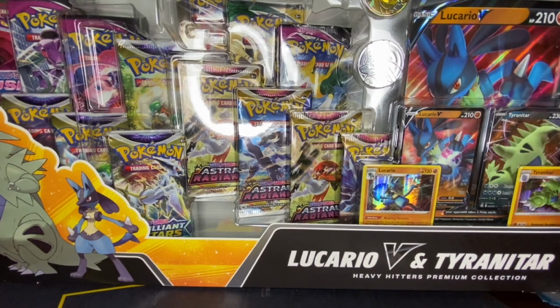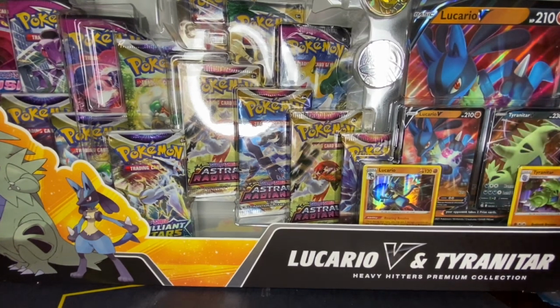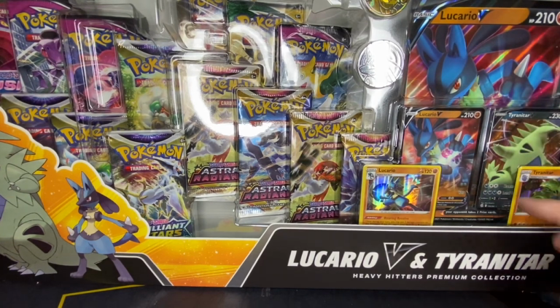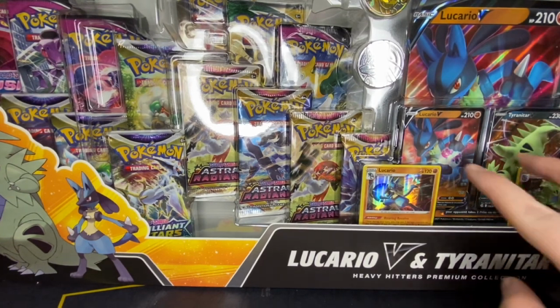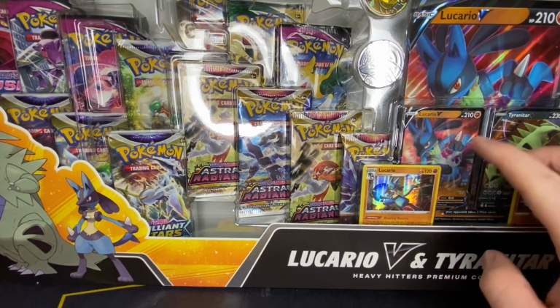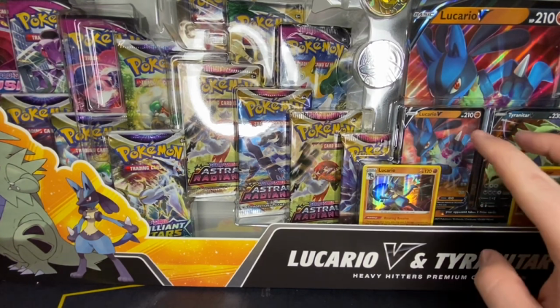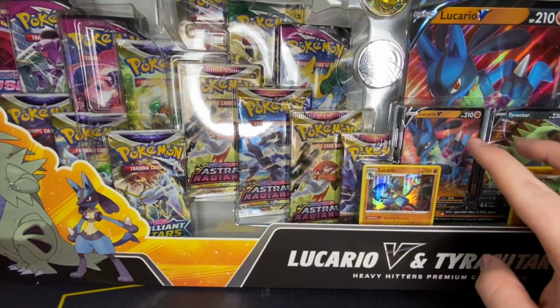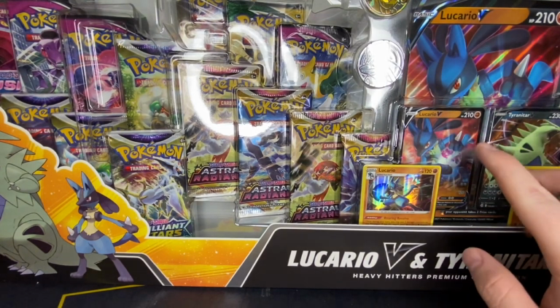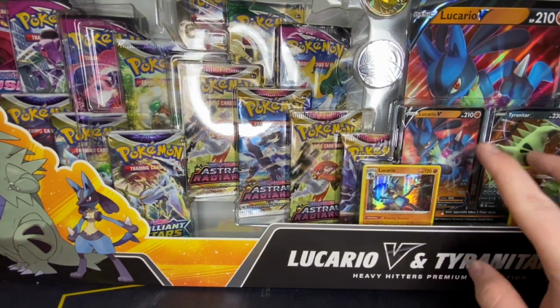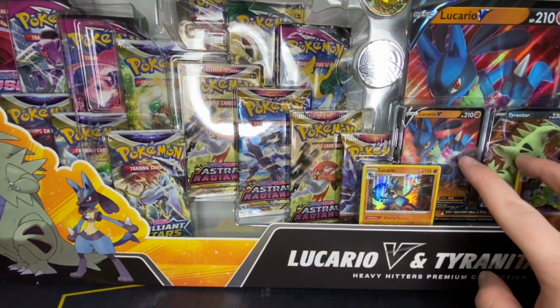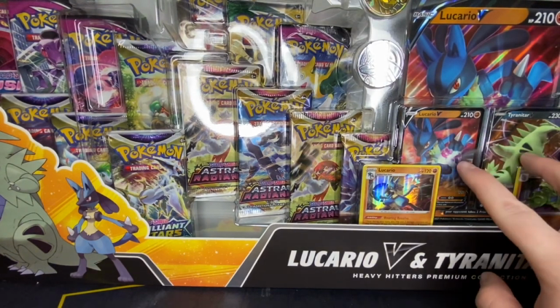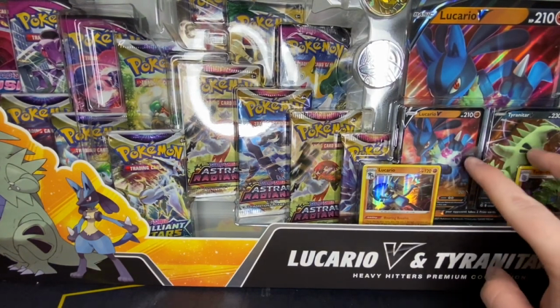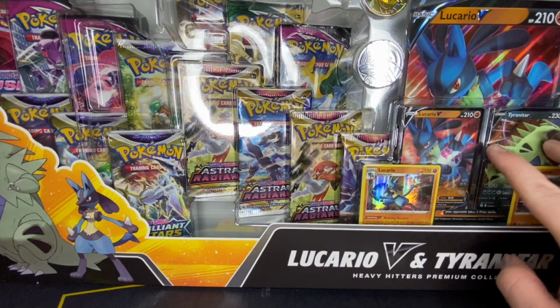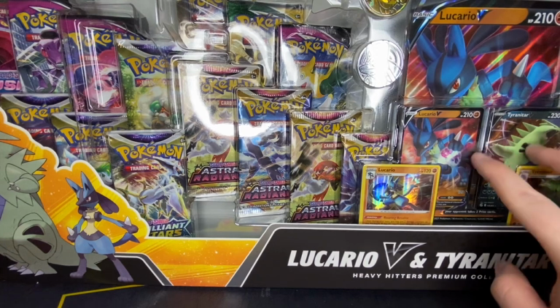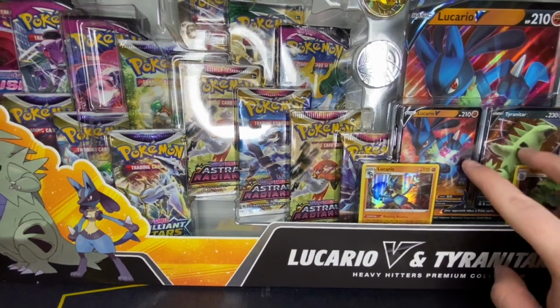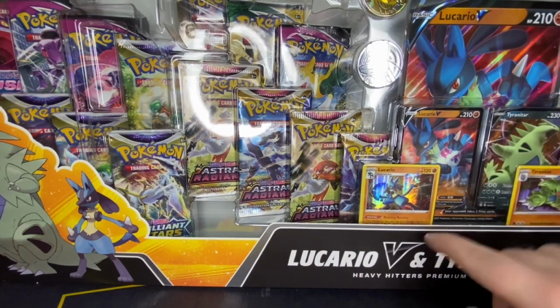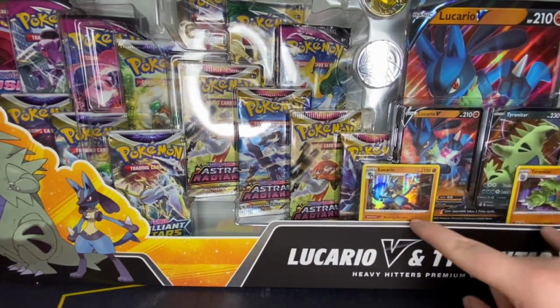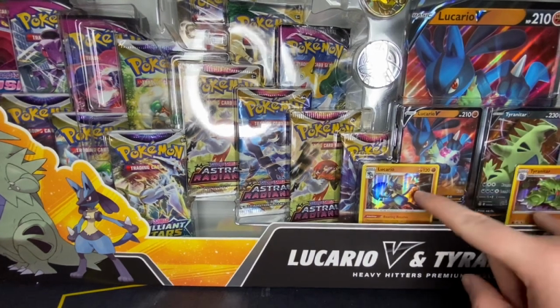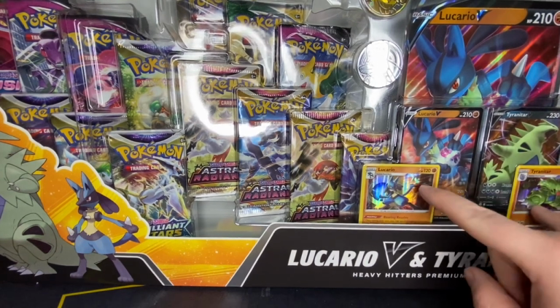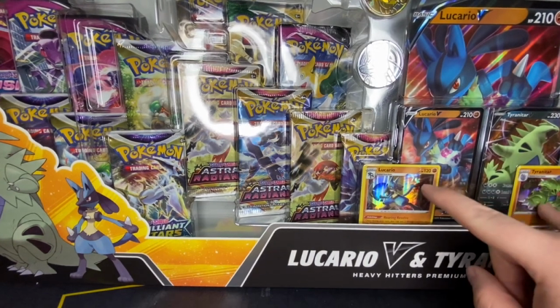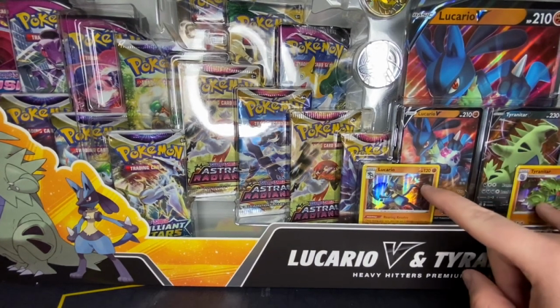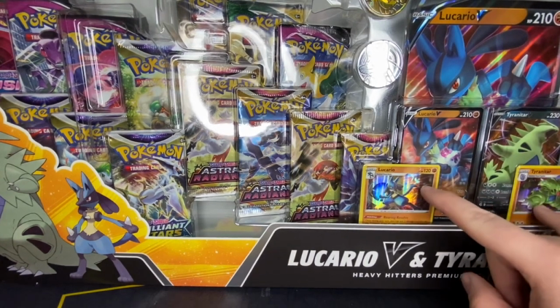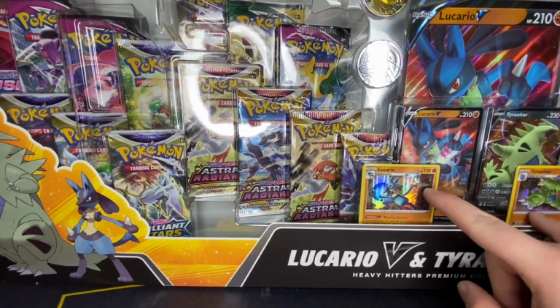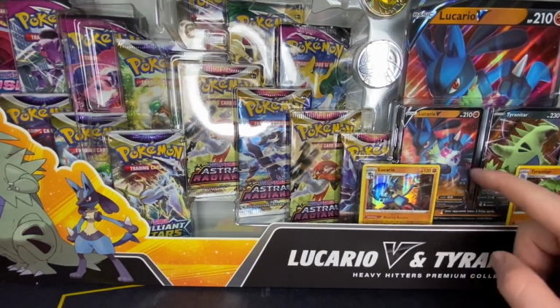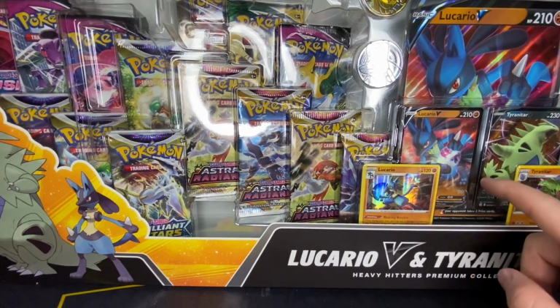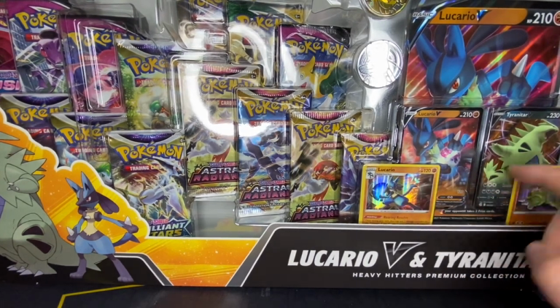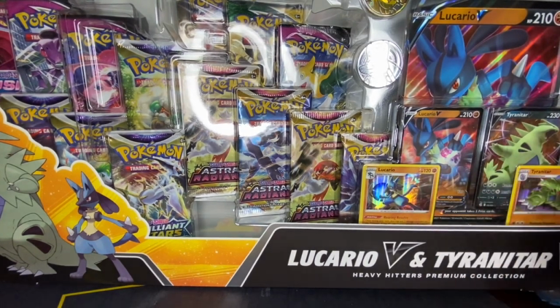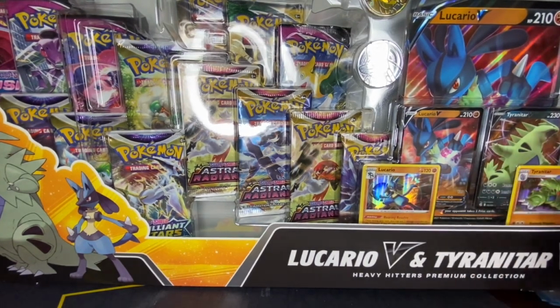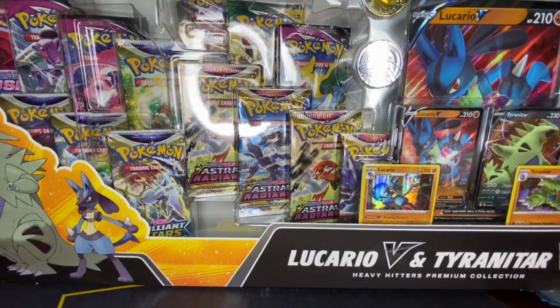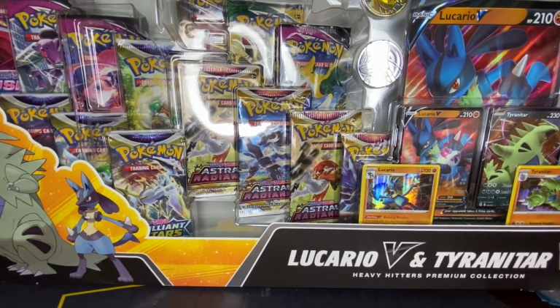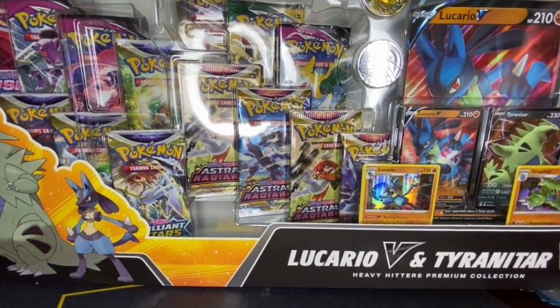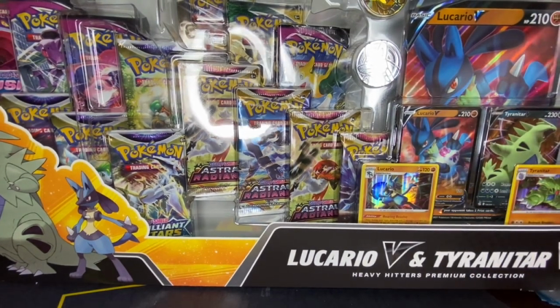So there's 14 packs in here, an oversized promo, 4 coins, 2 V promos, and then 2 regular holos. Let's get into it, shall we?